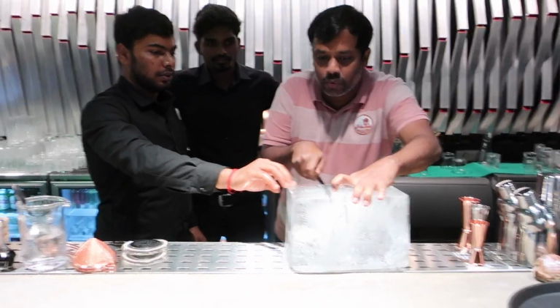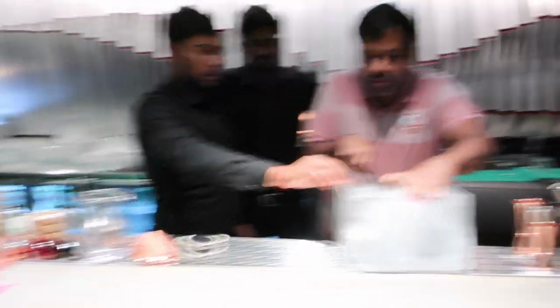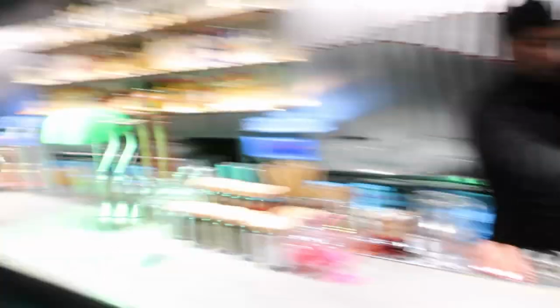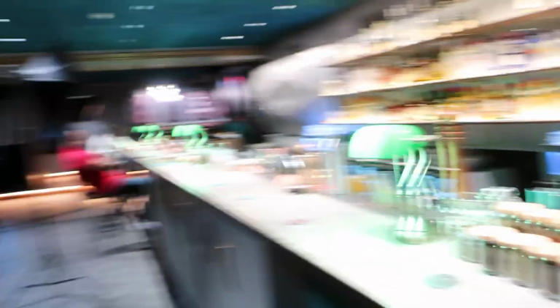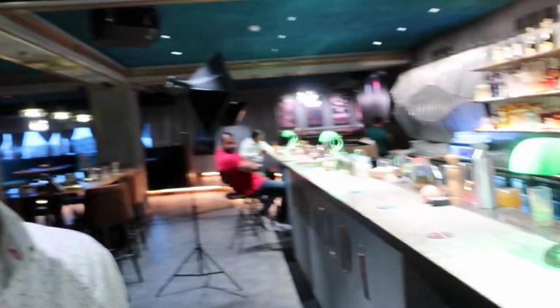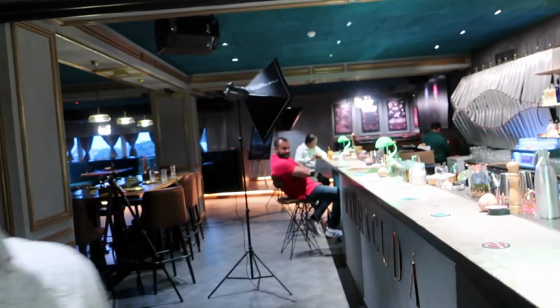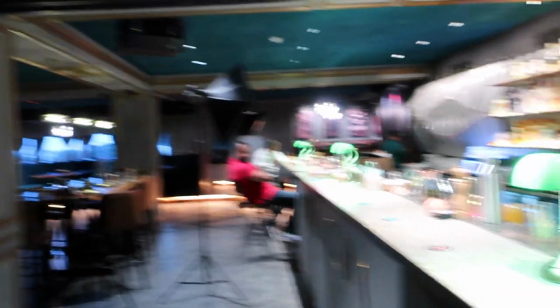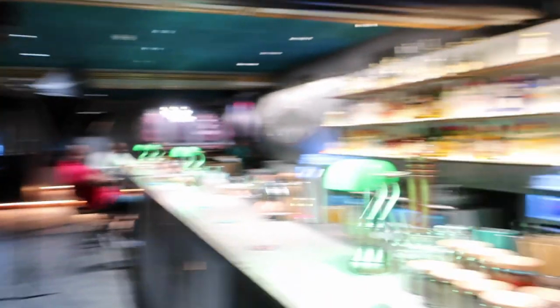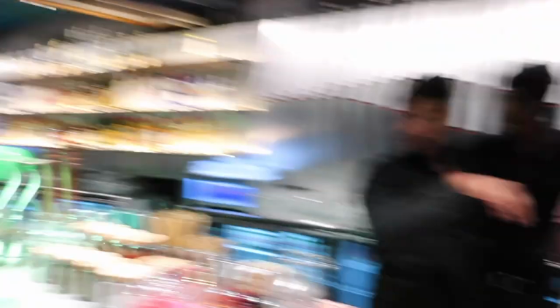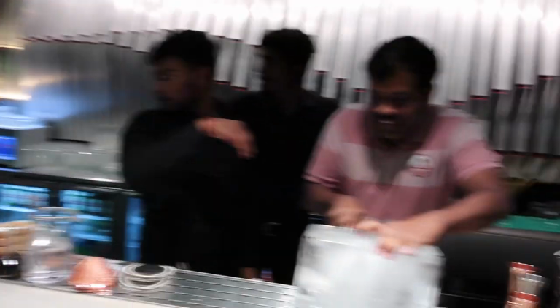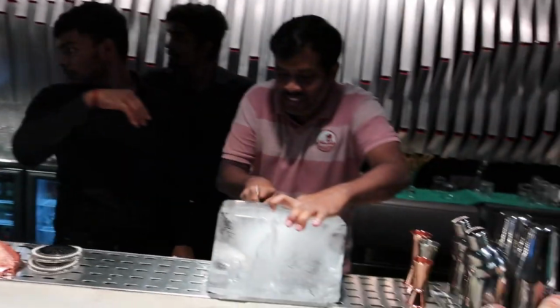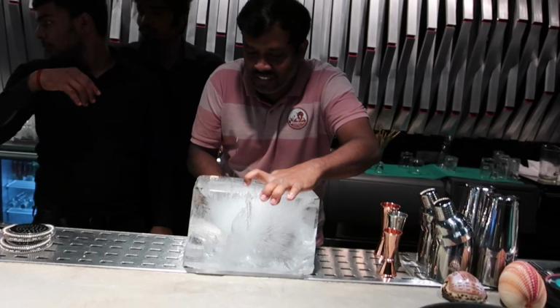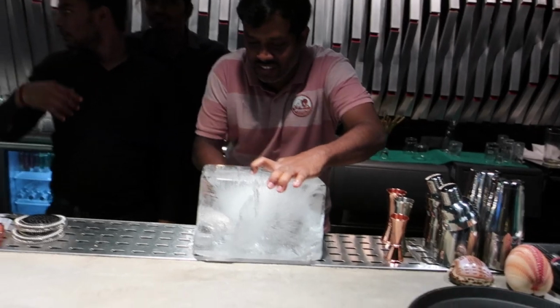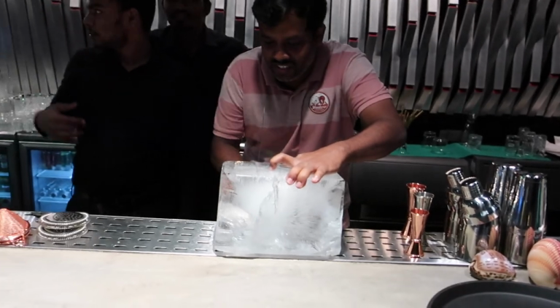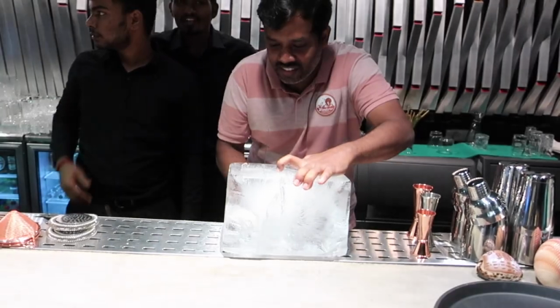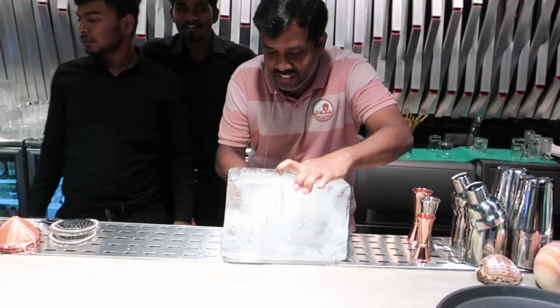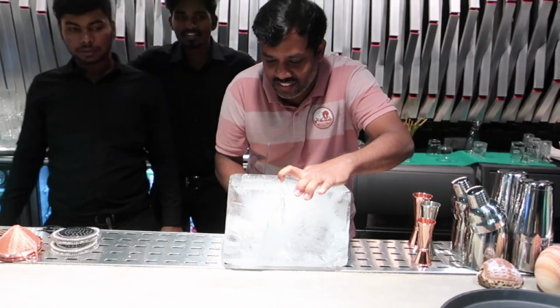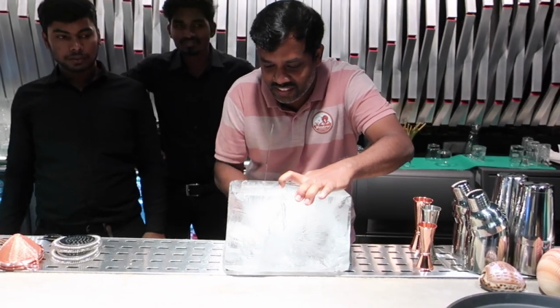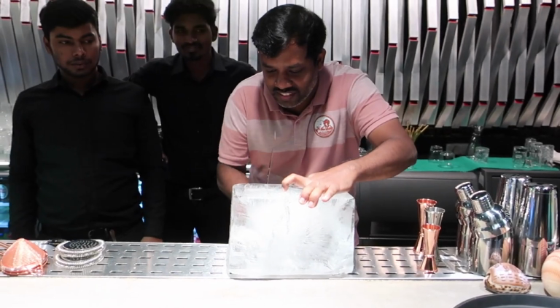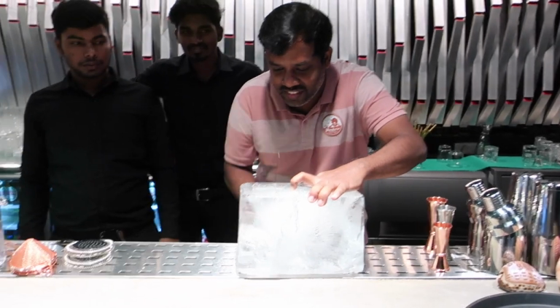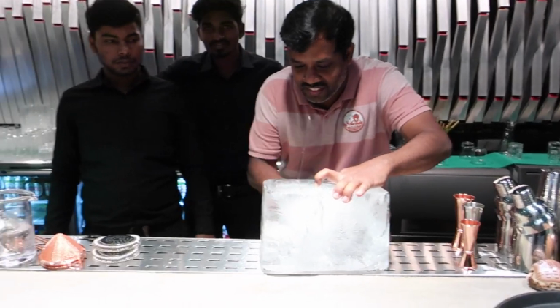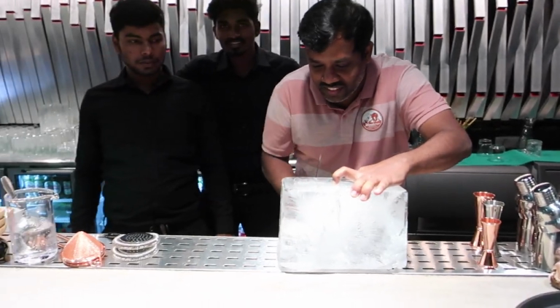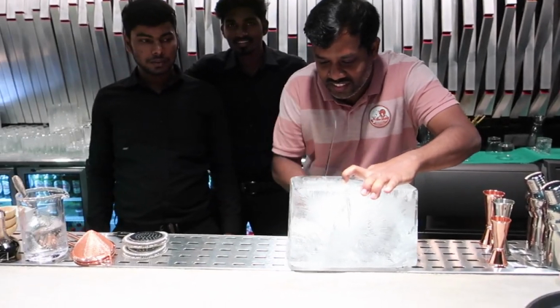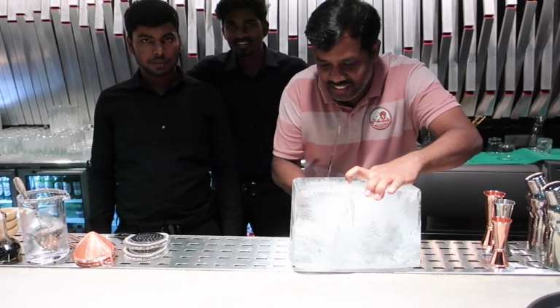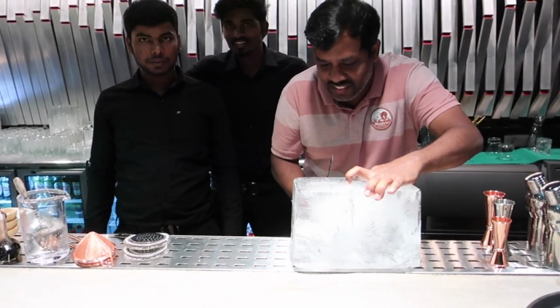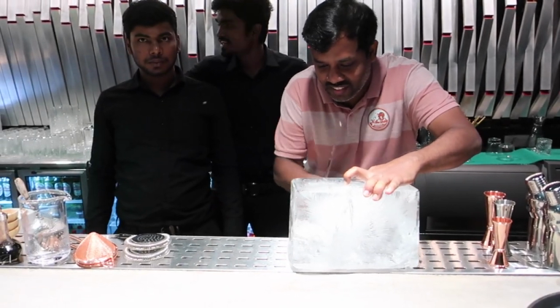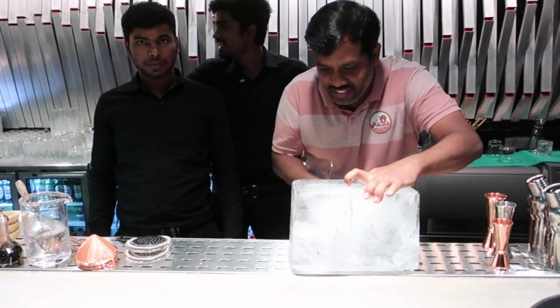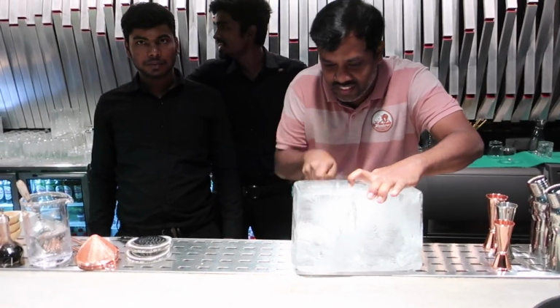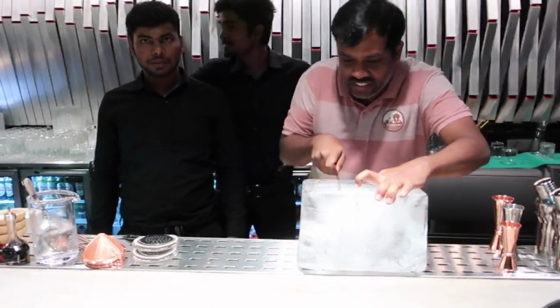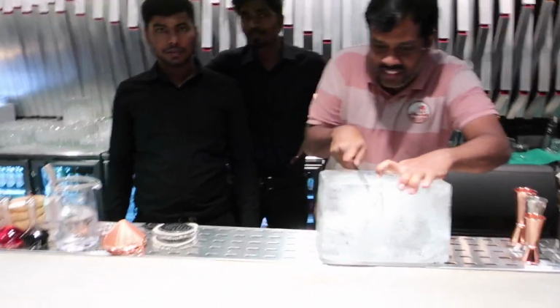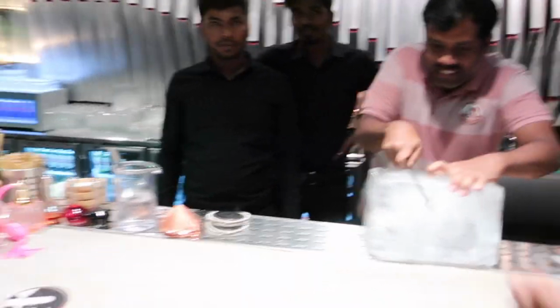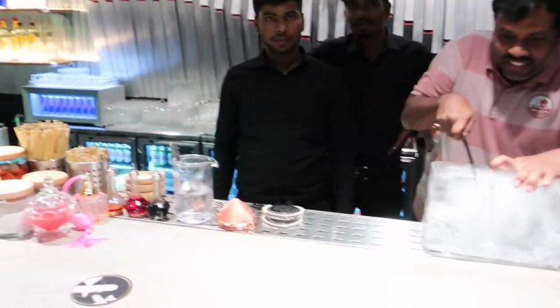You have Naveen sitting right there using a knife to cut a cube of ice. Drink. Check.